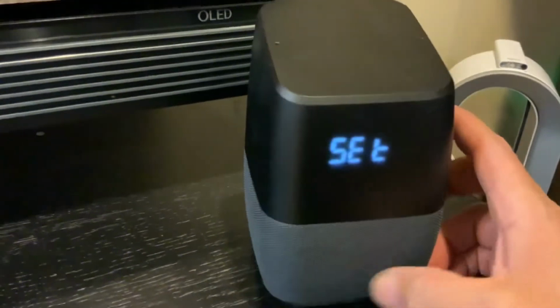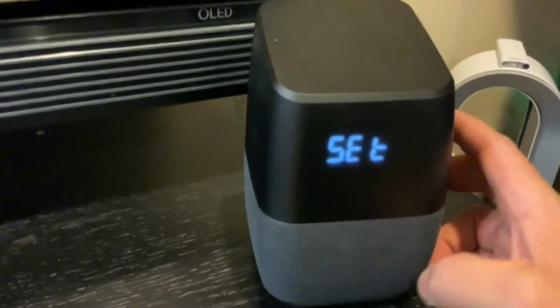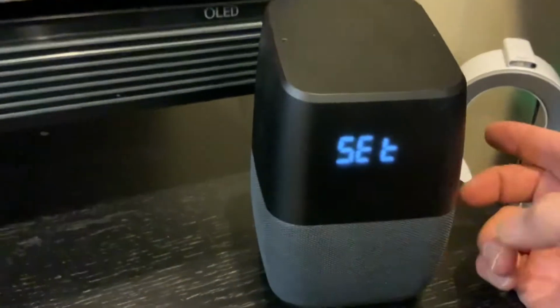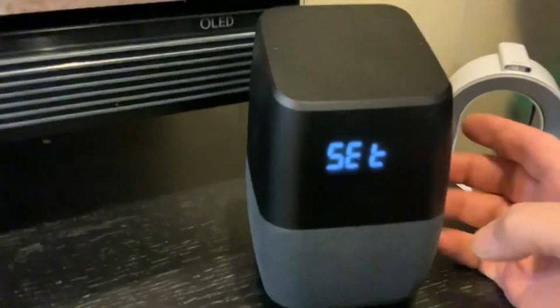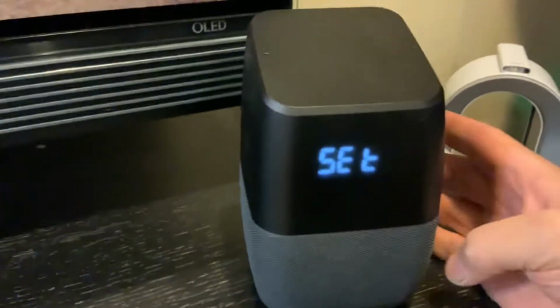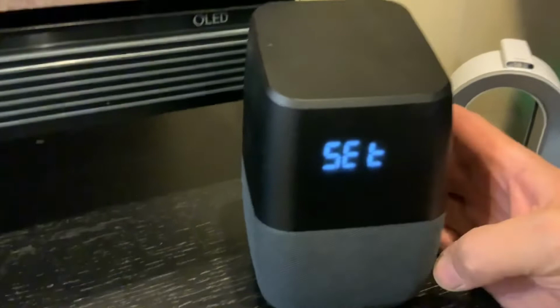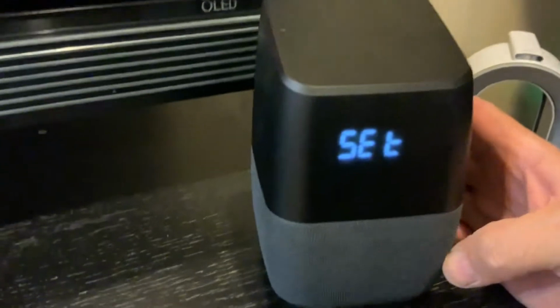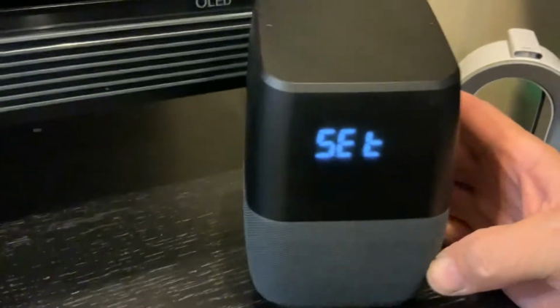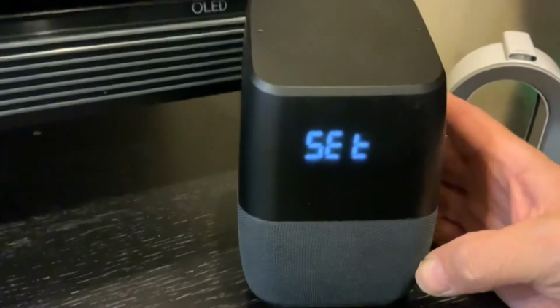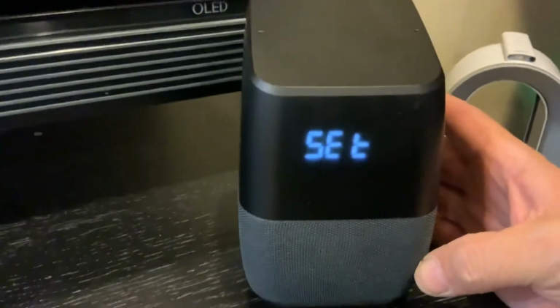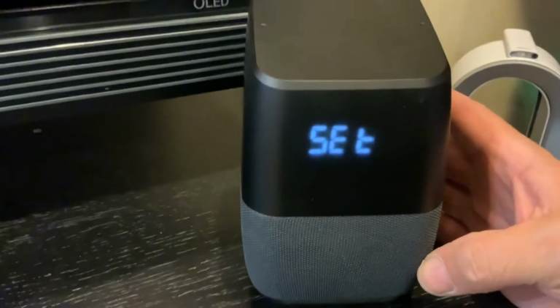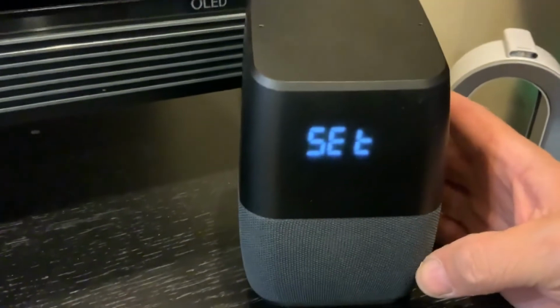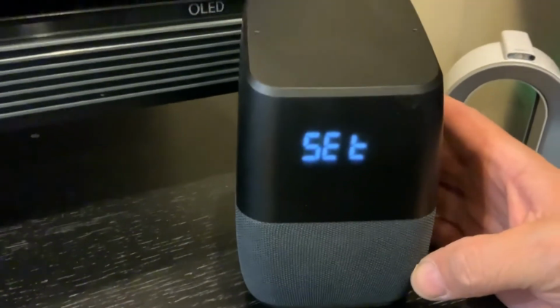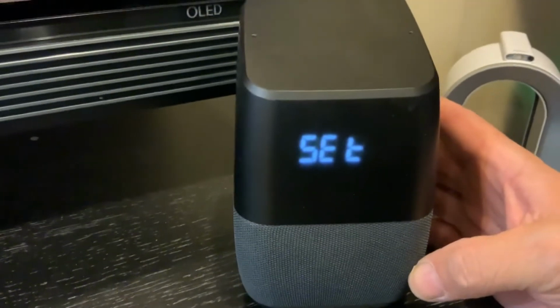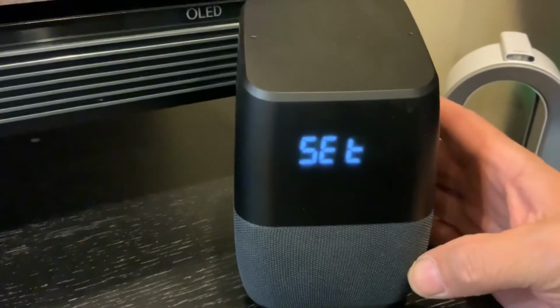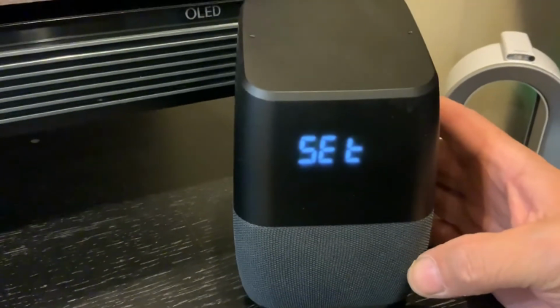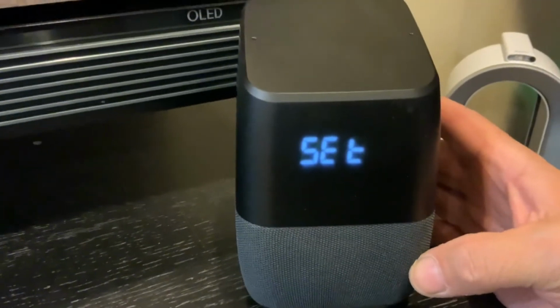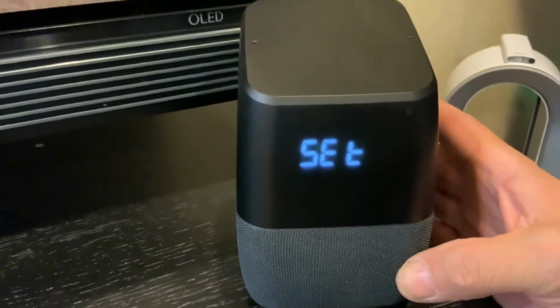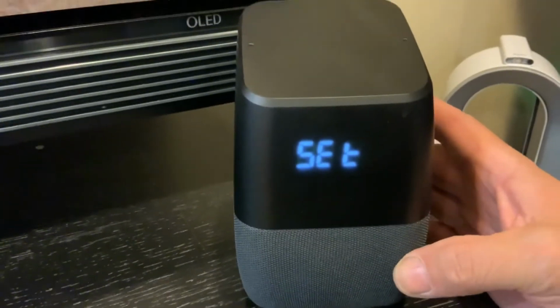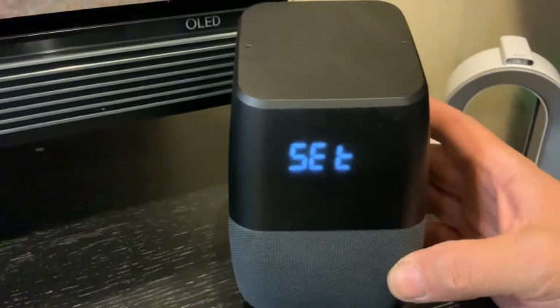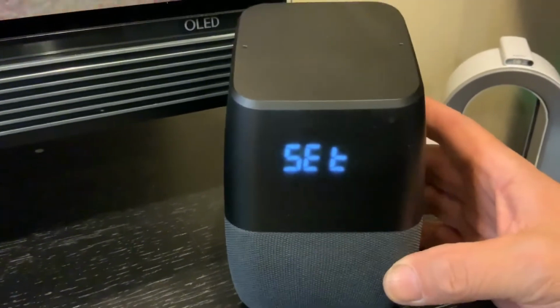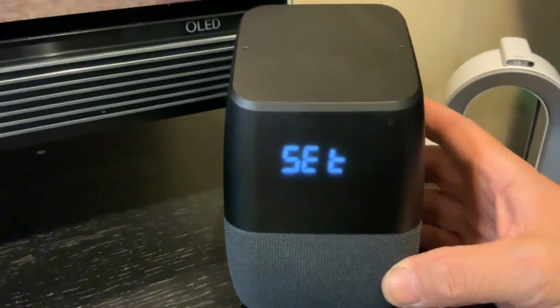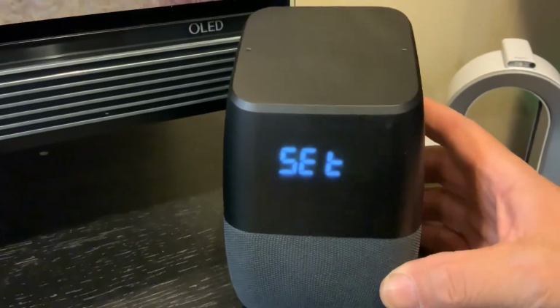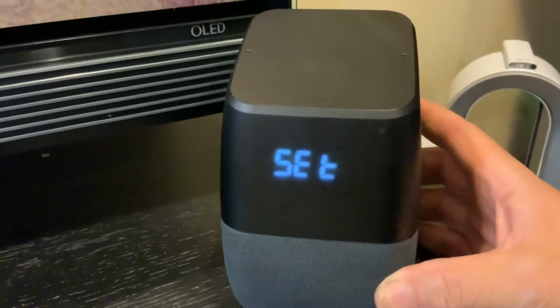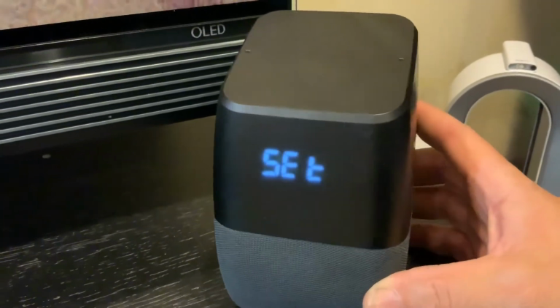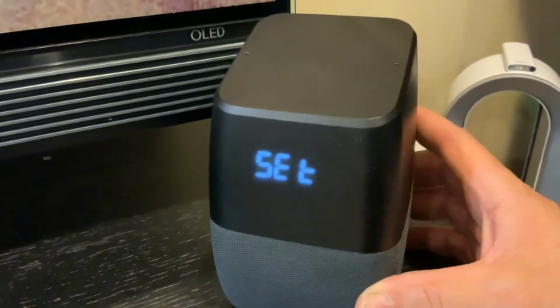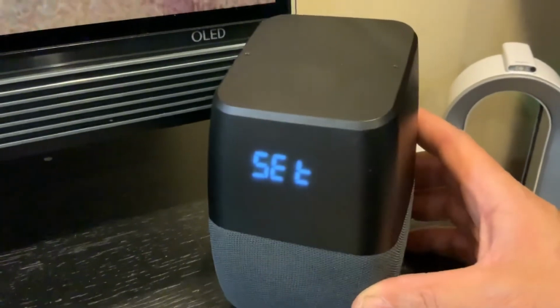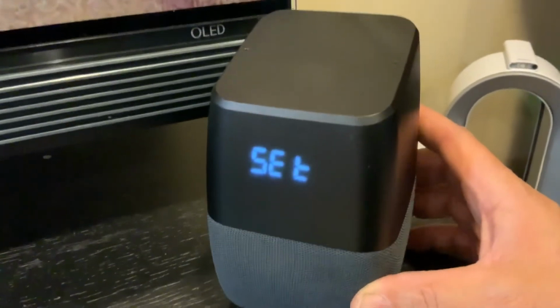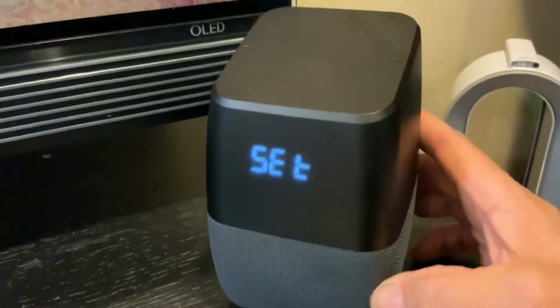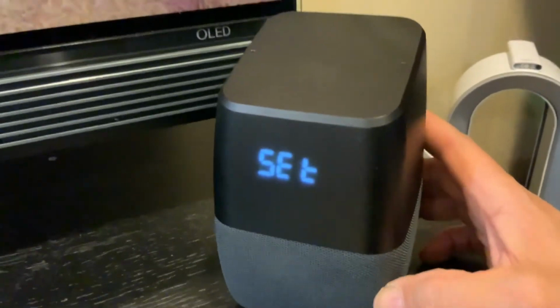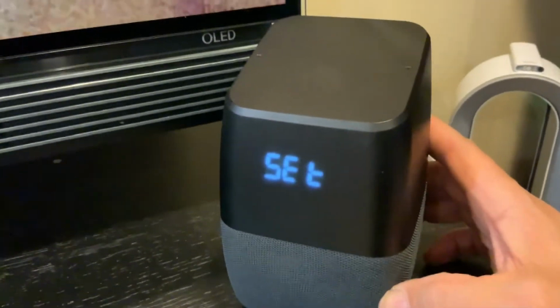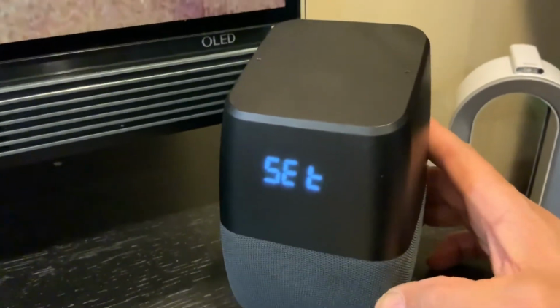It's starting up right now. Hi, I'm your Google Assistant. To get started, download the Google Home app on a phone or tablet.